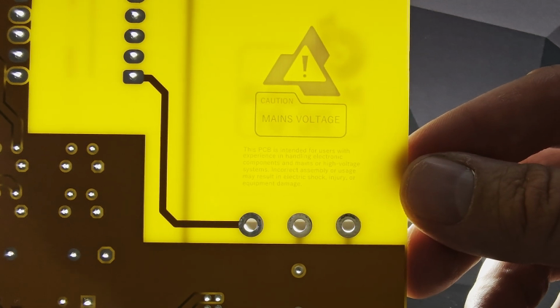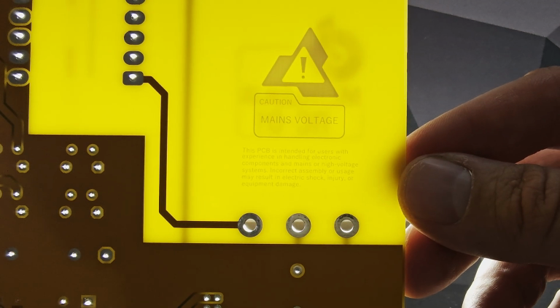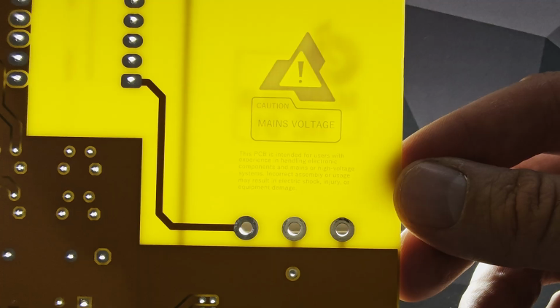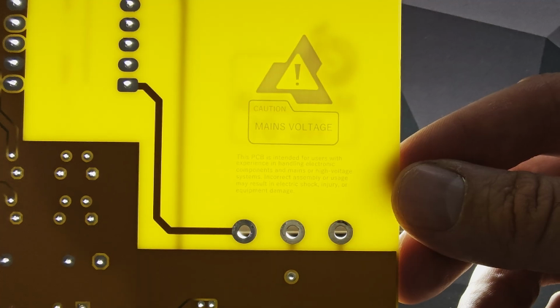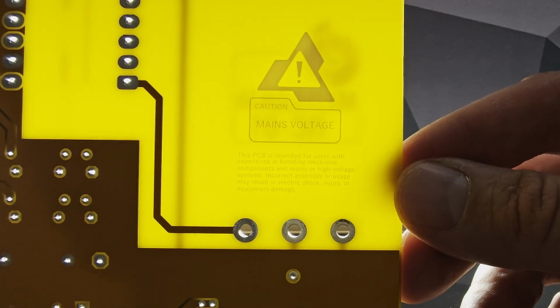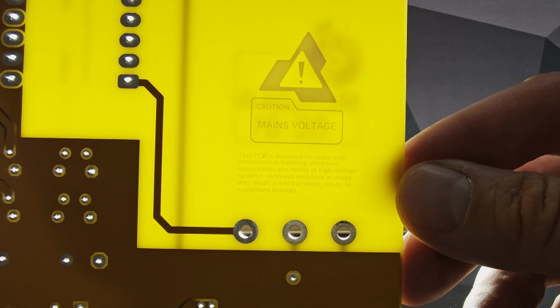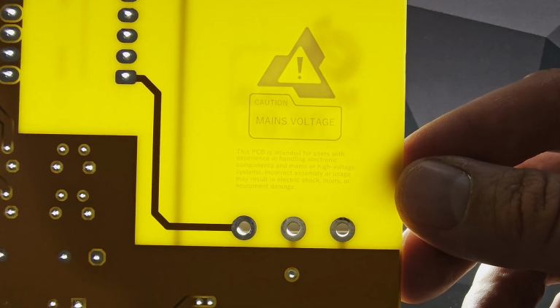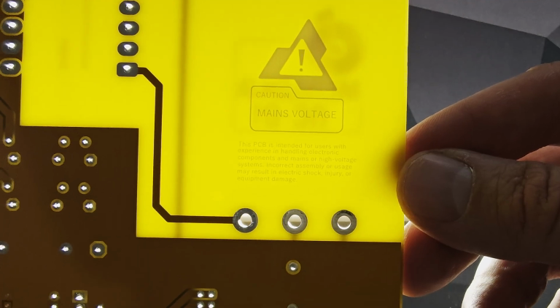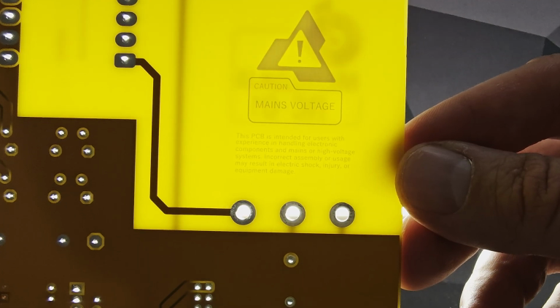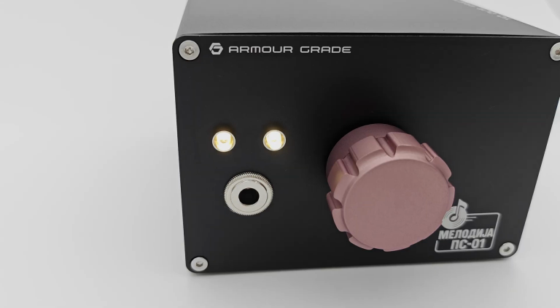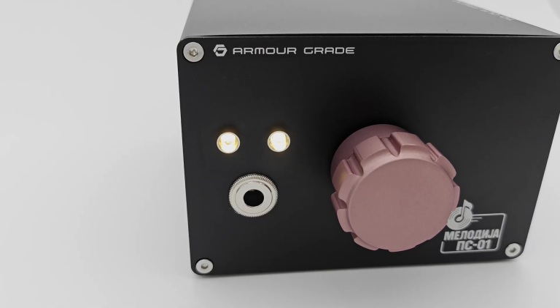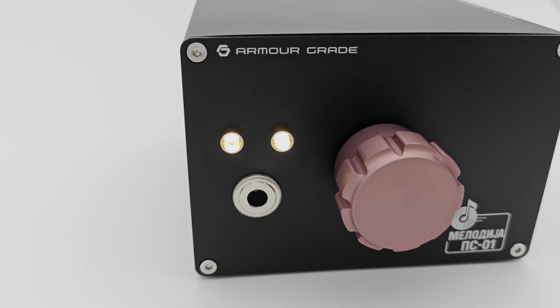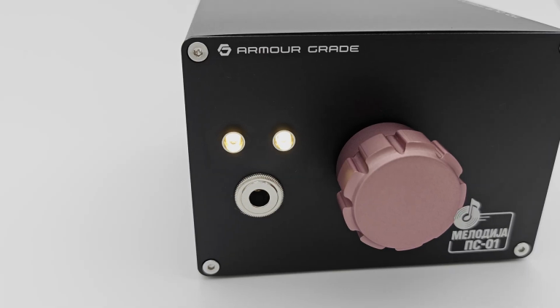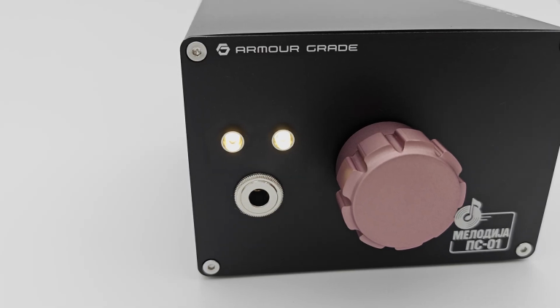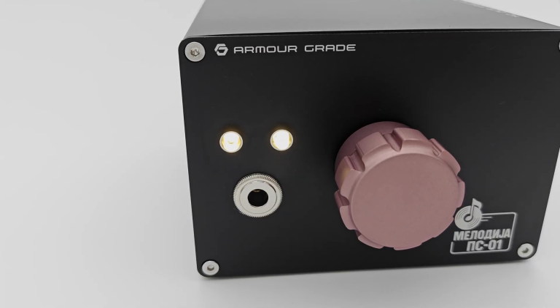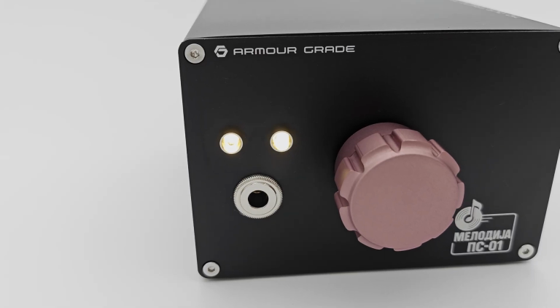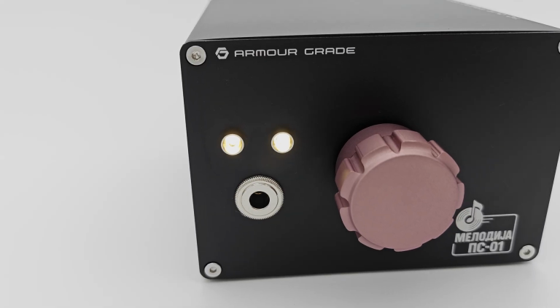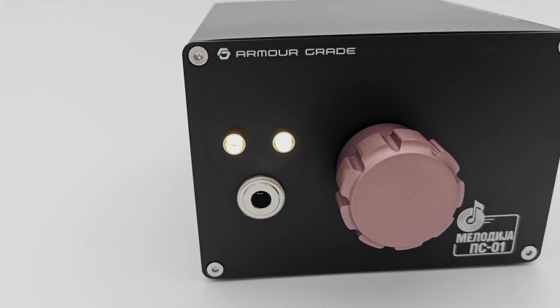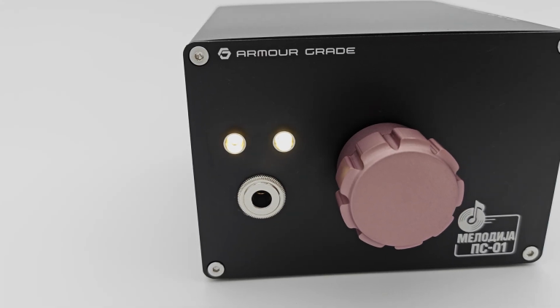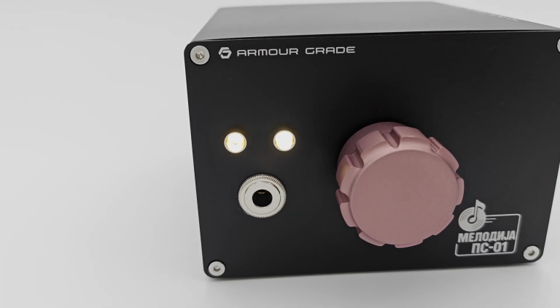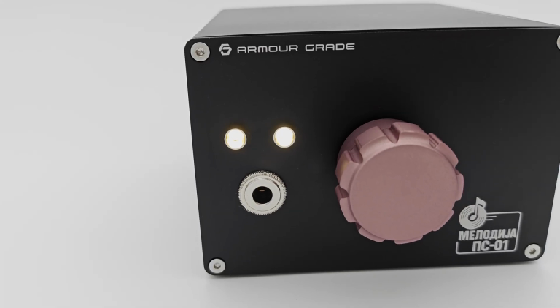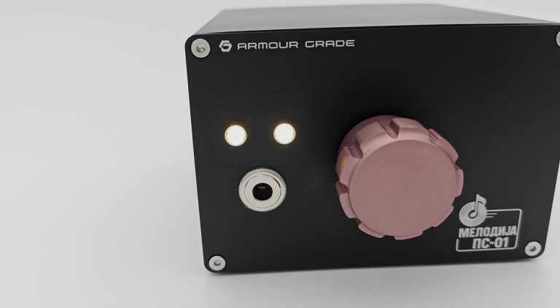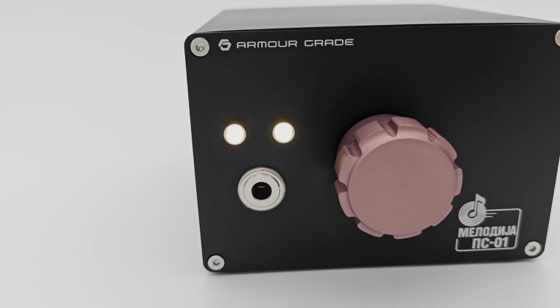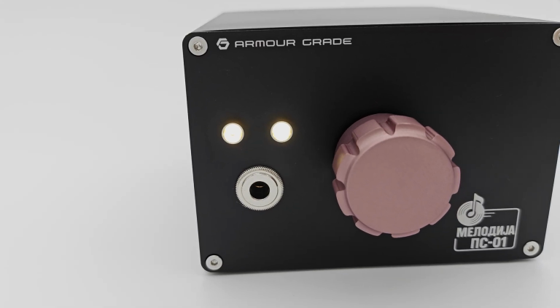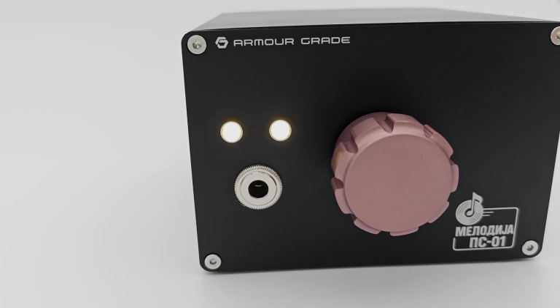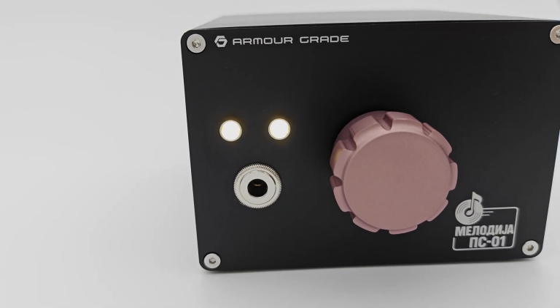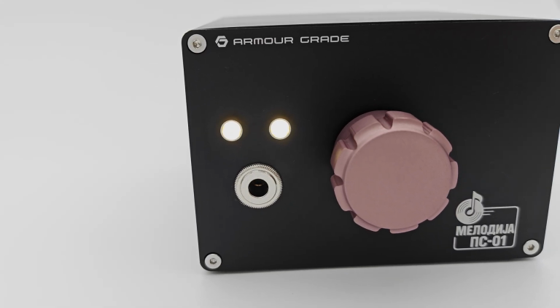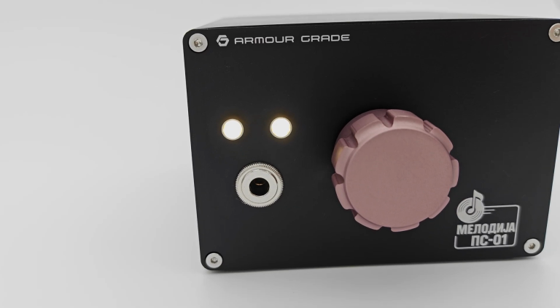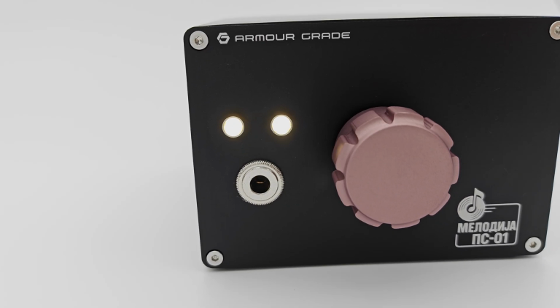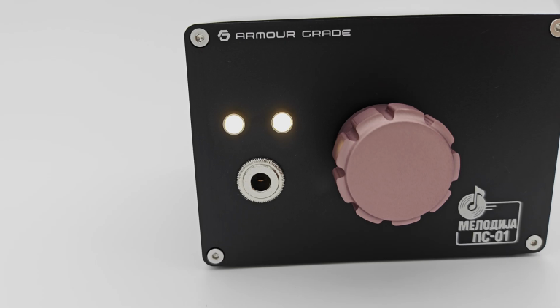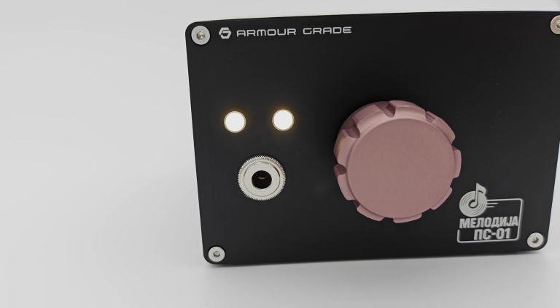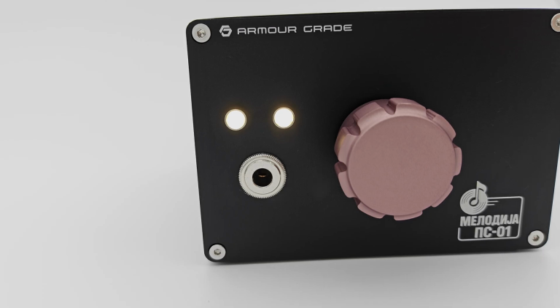Additionally, we used these really nice sockets by Switchcraft and two warm white LEDs.